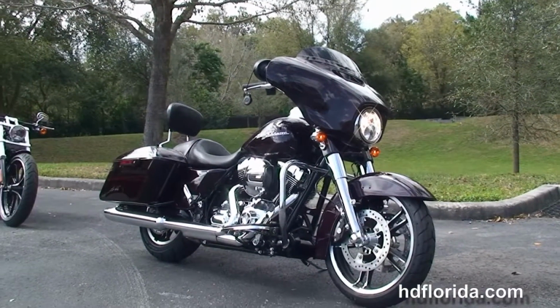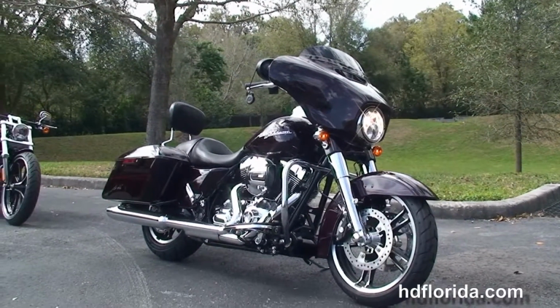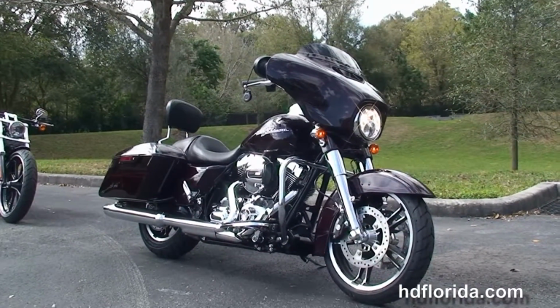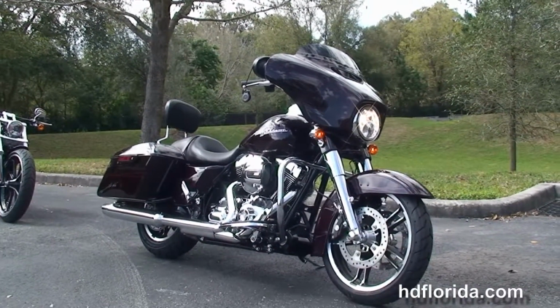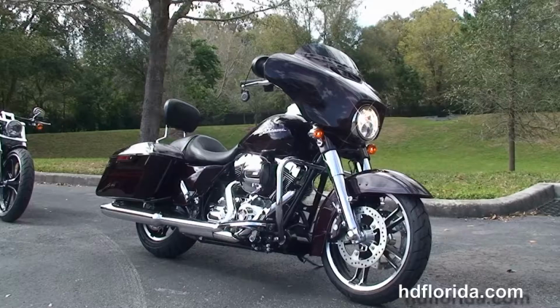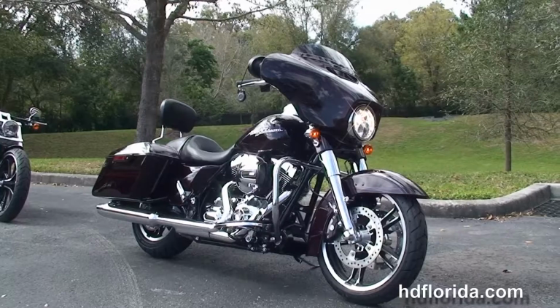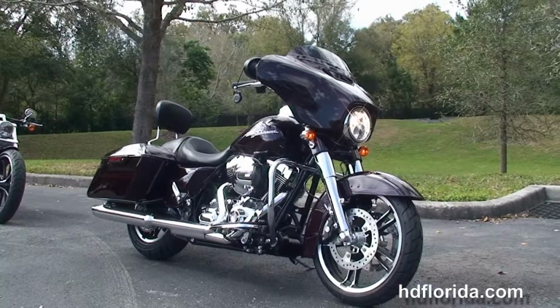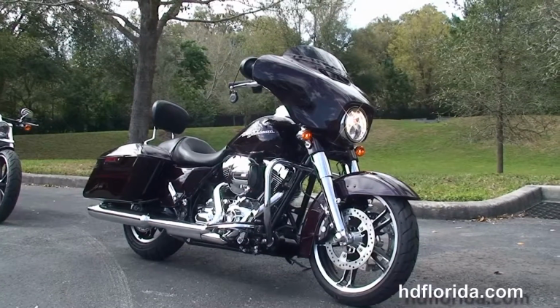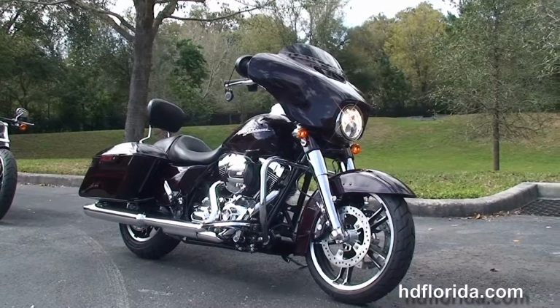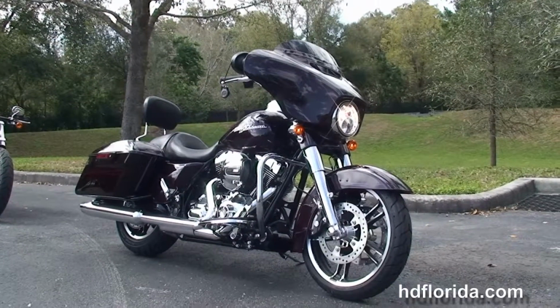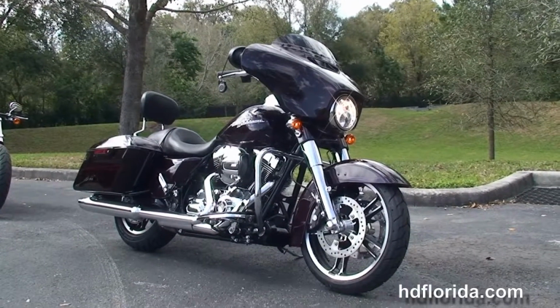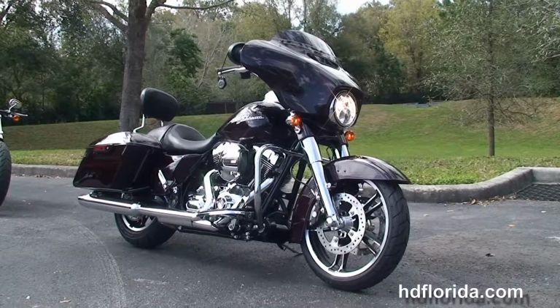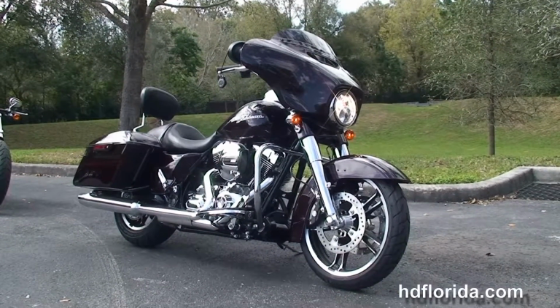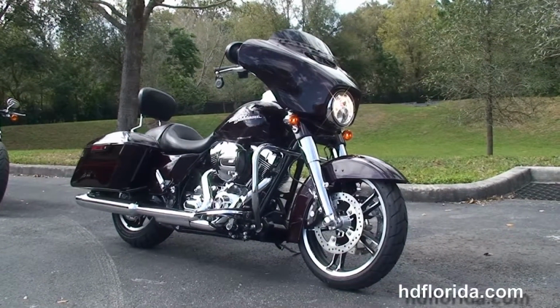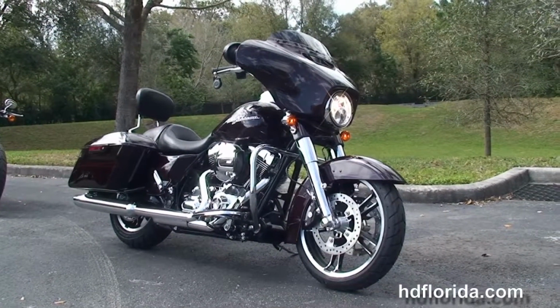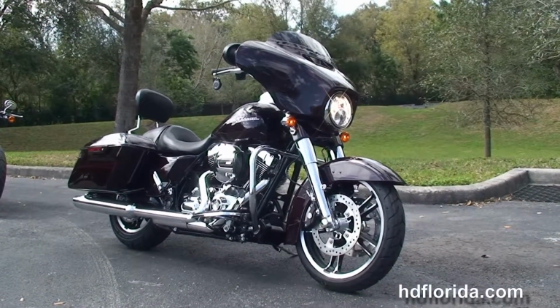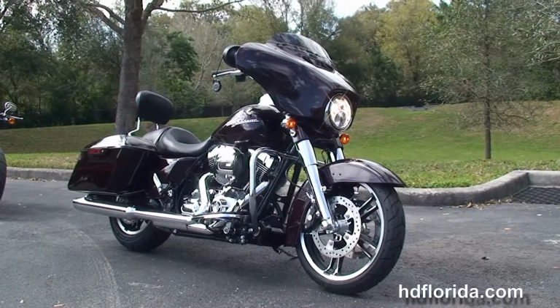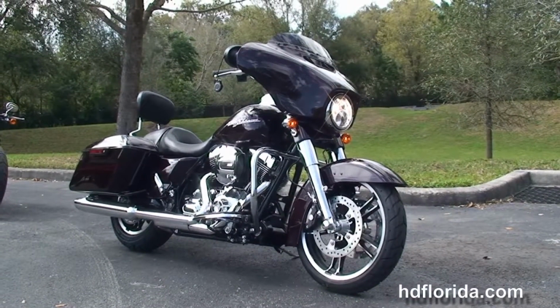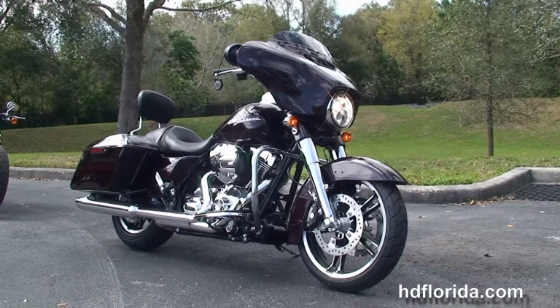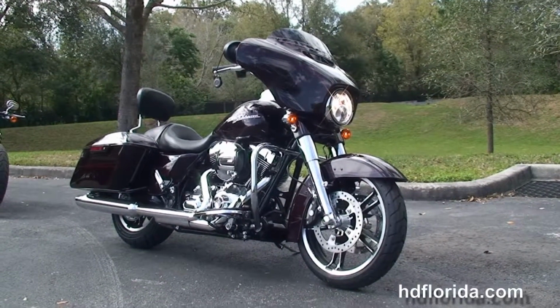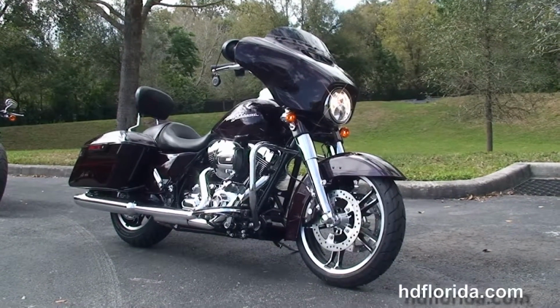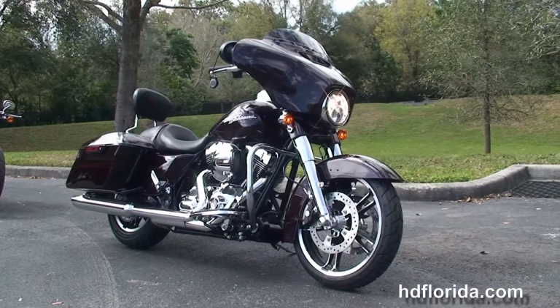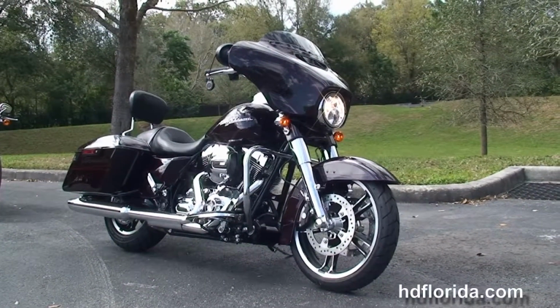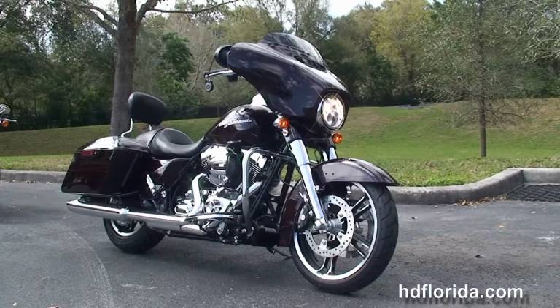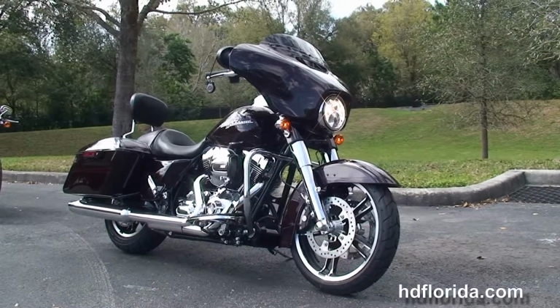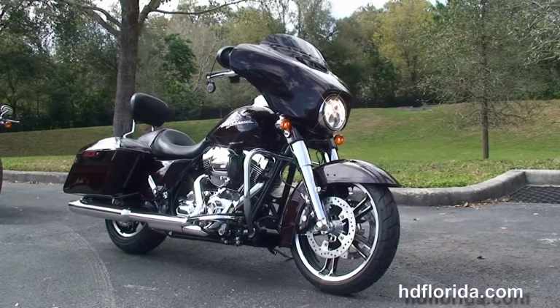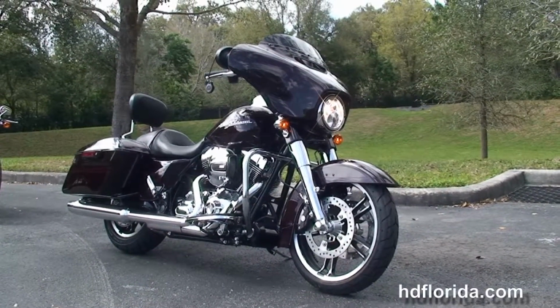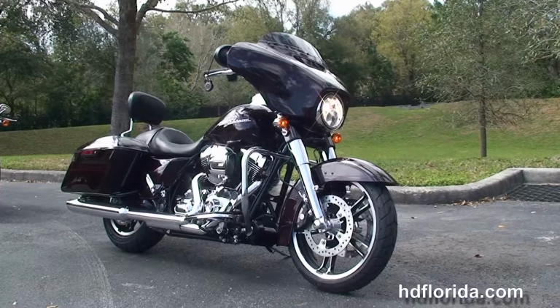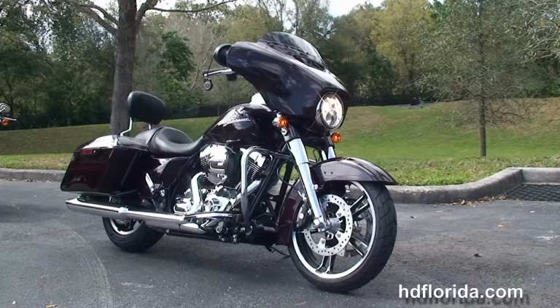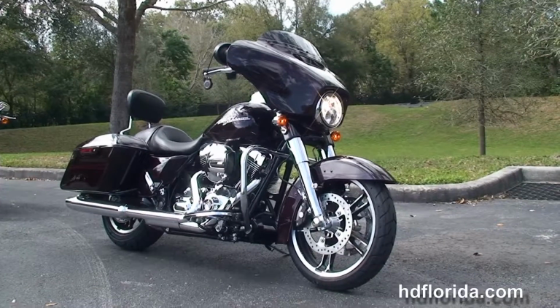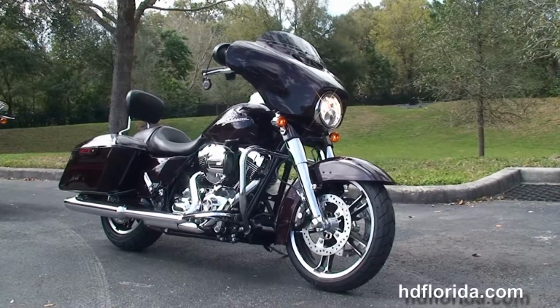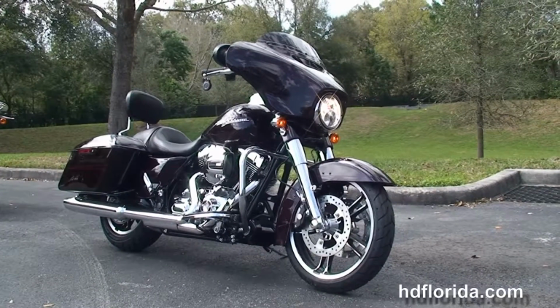We finance new Harley-Davidsons up to 84 months — be sure to ask about our fly and ride program. Here at the world famous Harley-Davidson Newport-Richey, all our bikes are fully serviced and safety inspected.